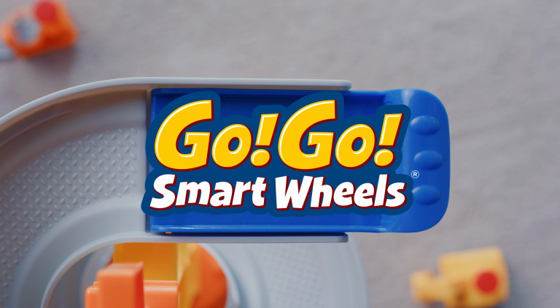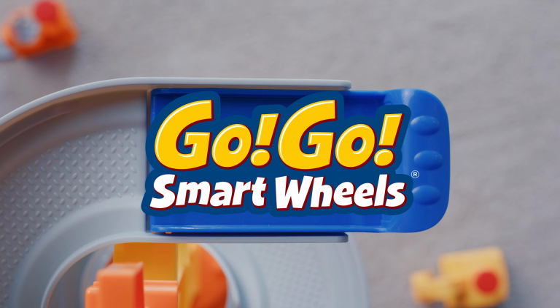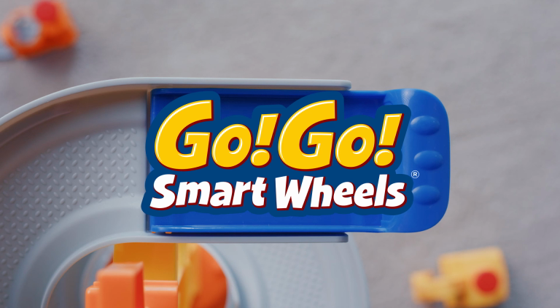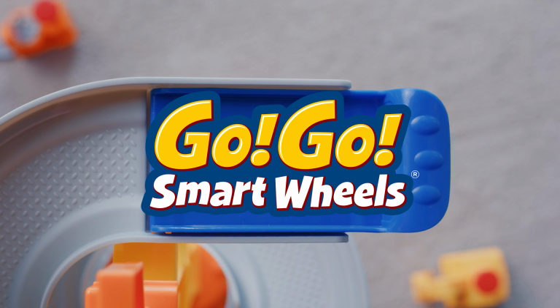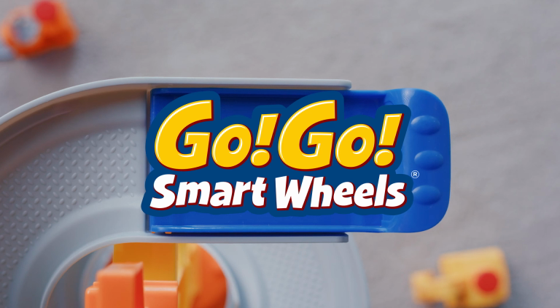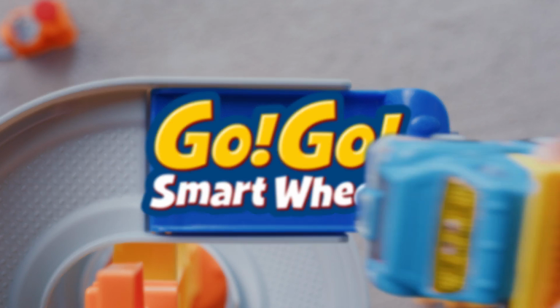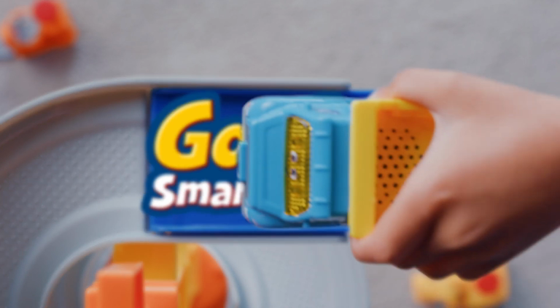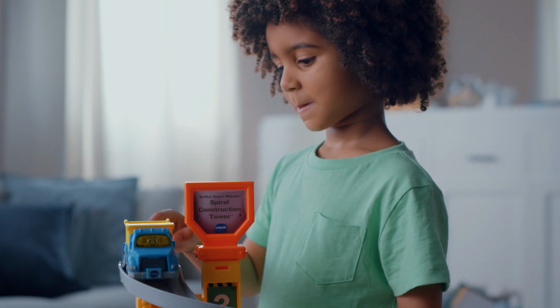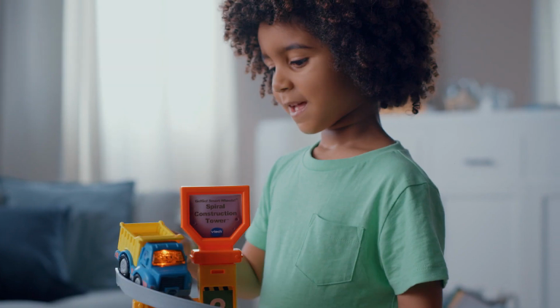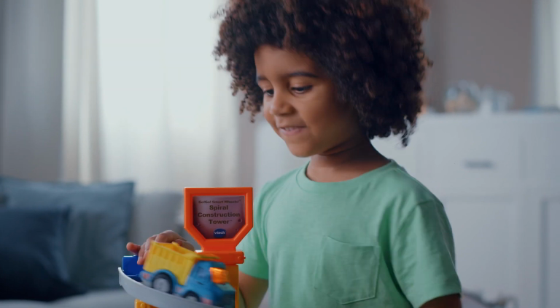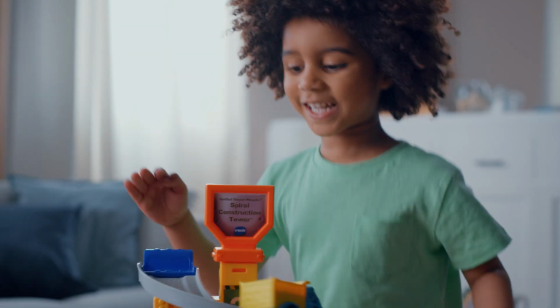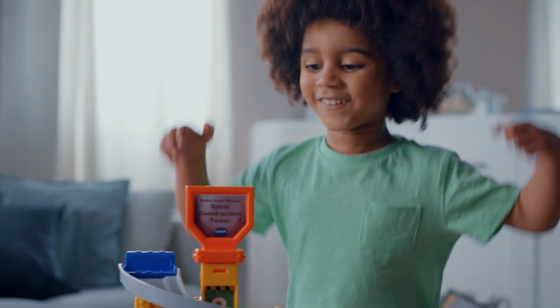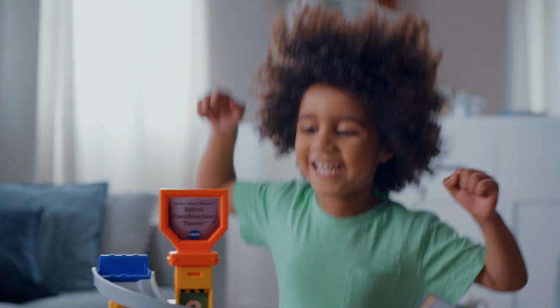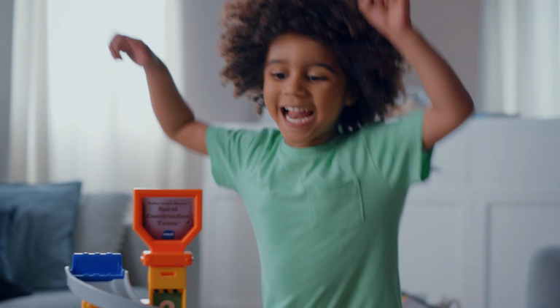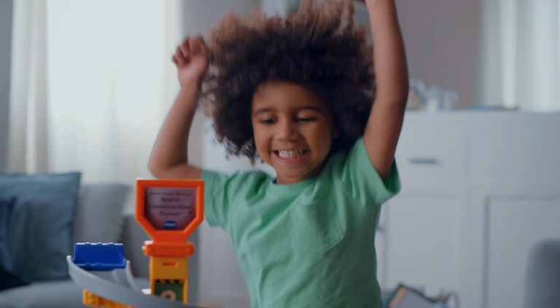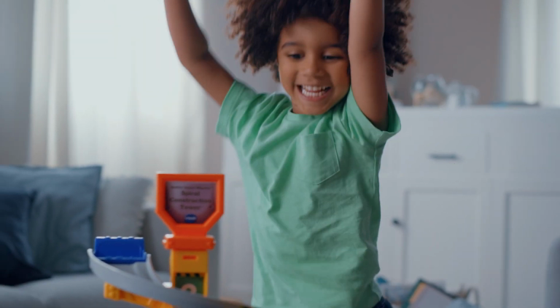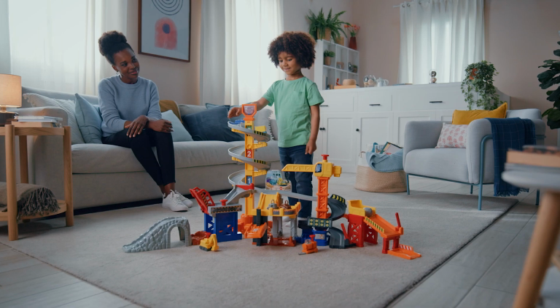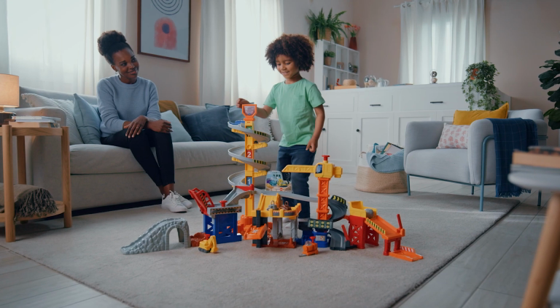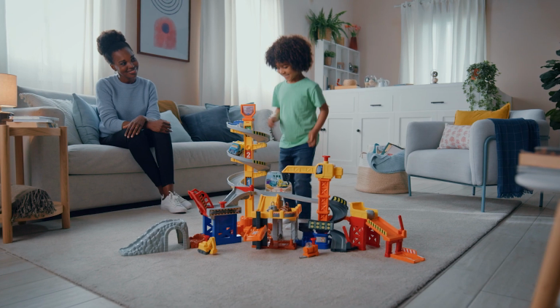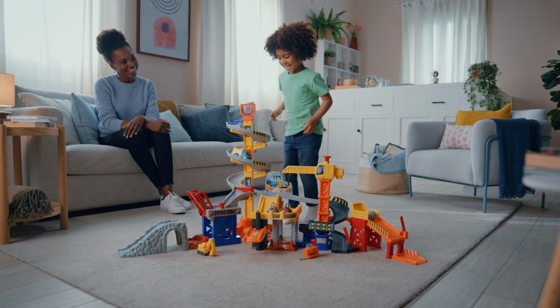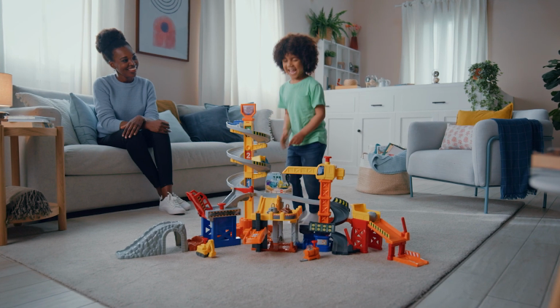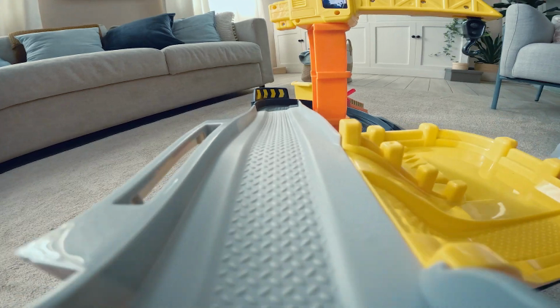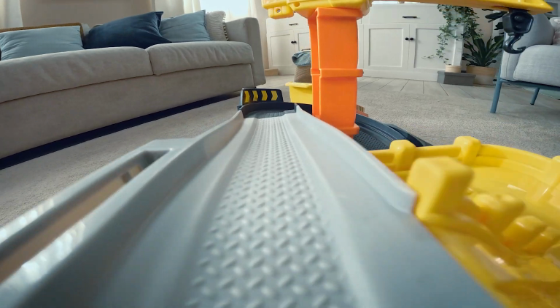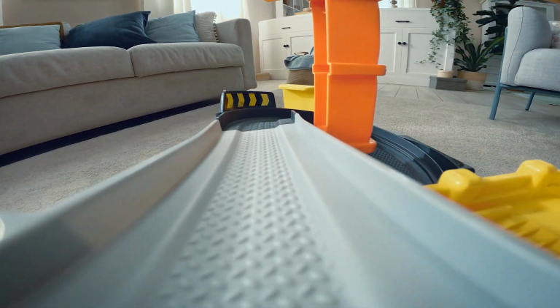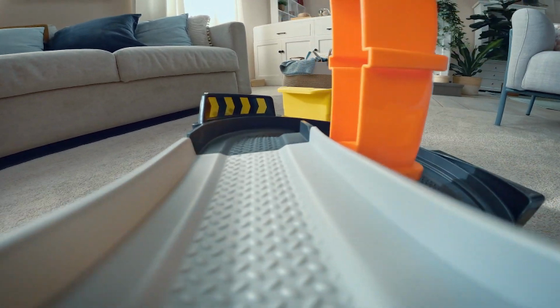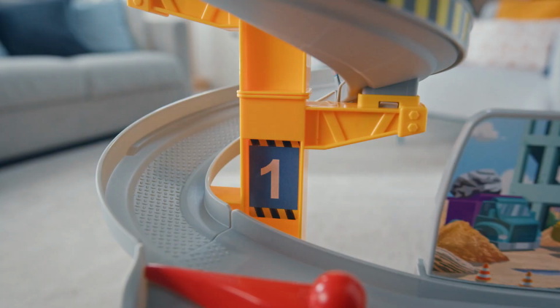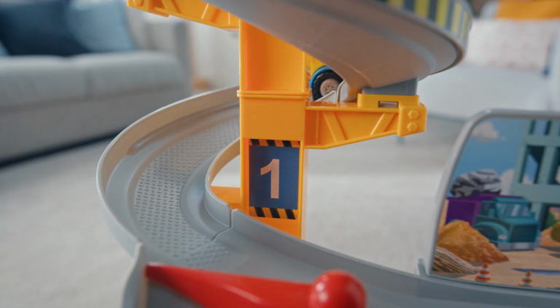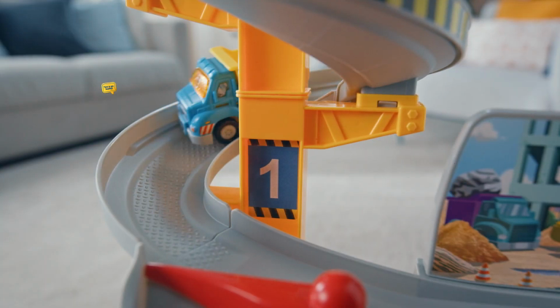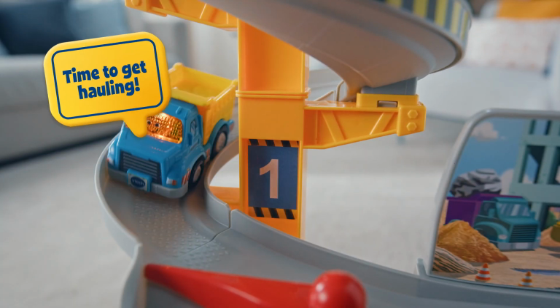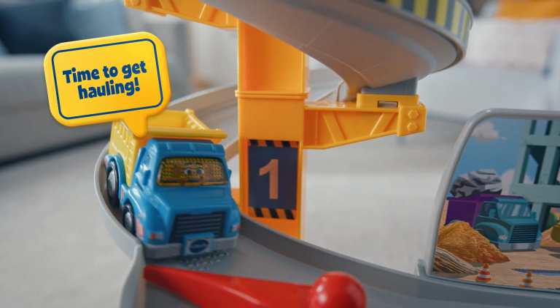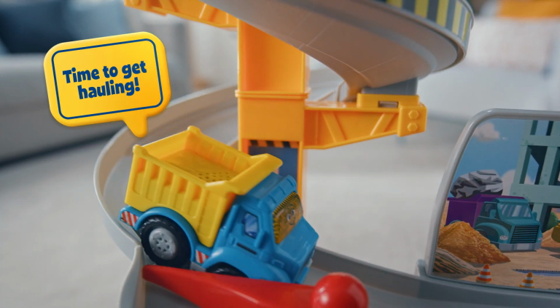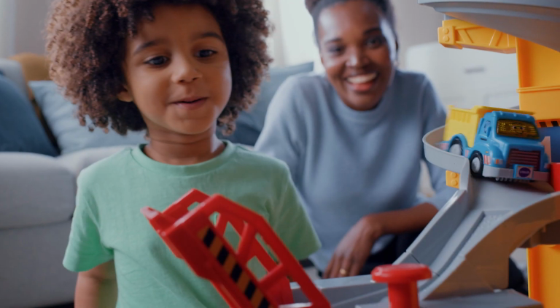Ready, set, go! Go Go Smart Wheels! Let's play with my friend, the dump truck! Time to get hauling!